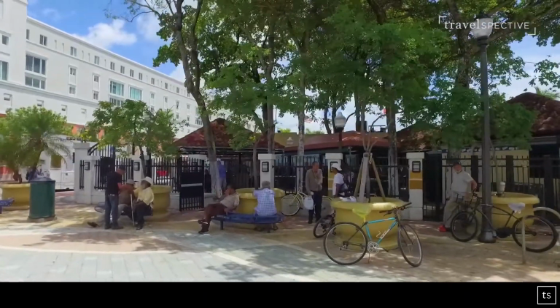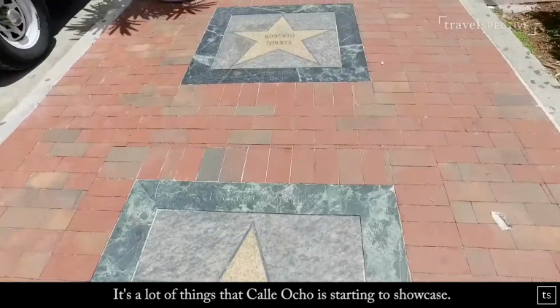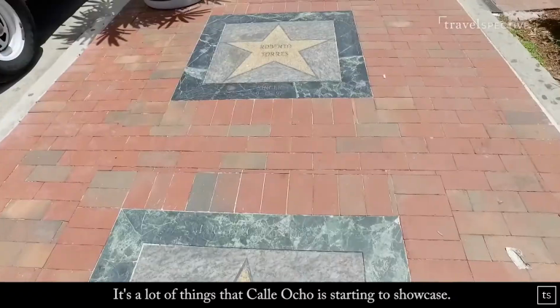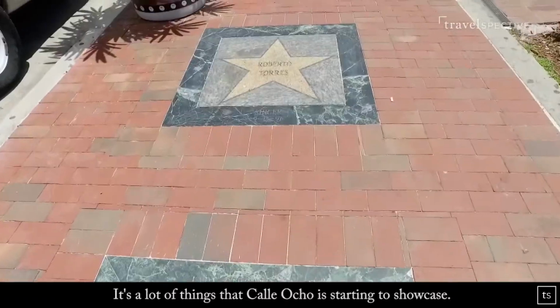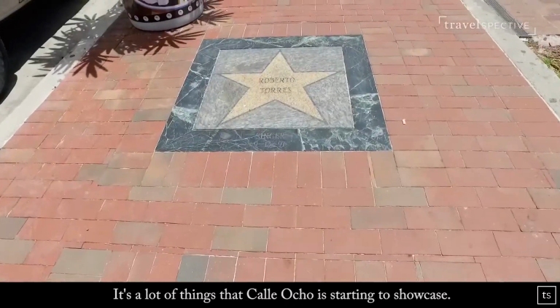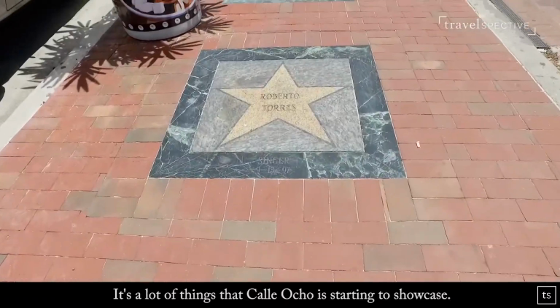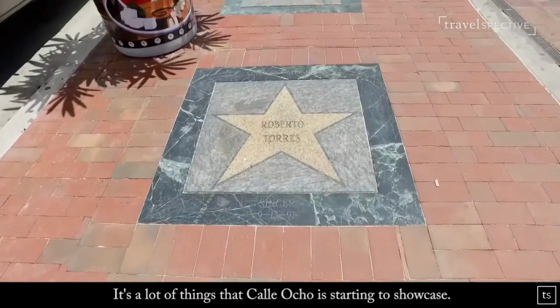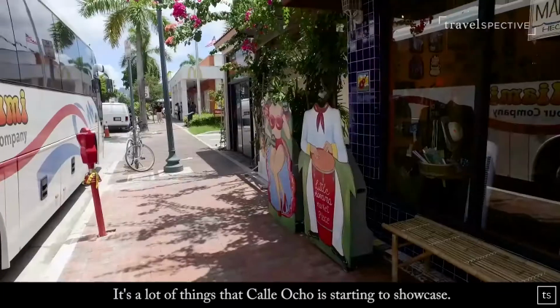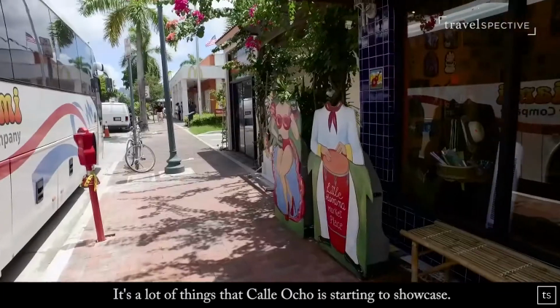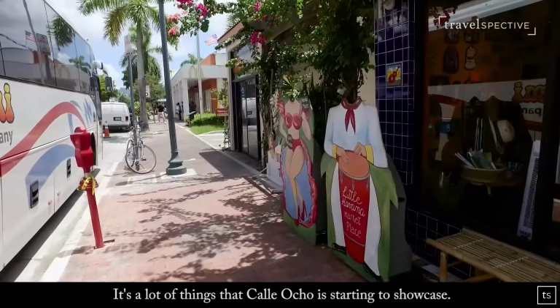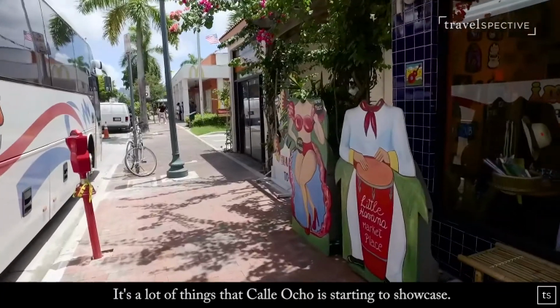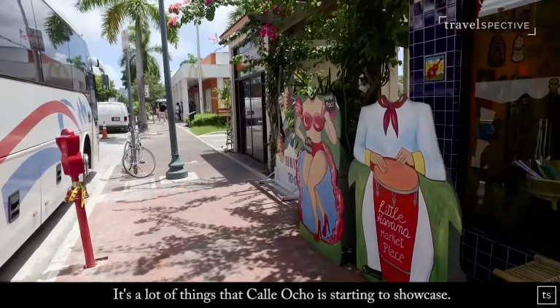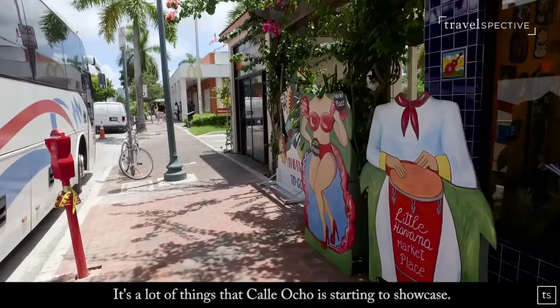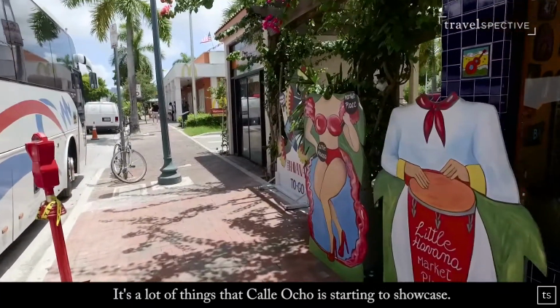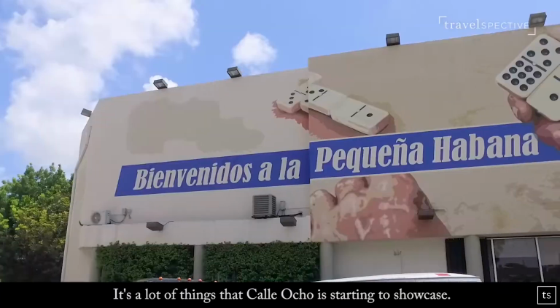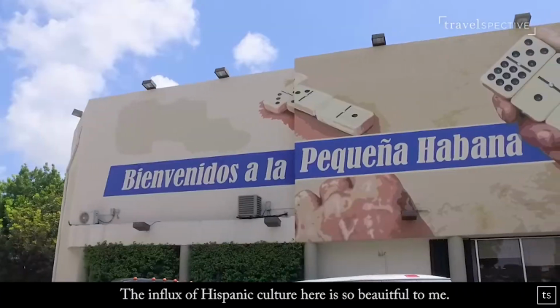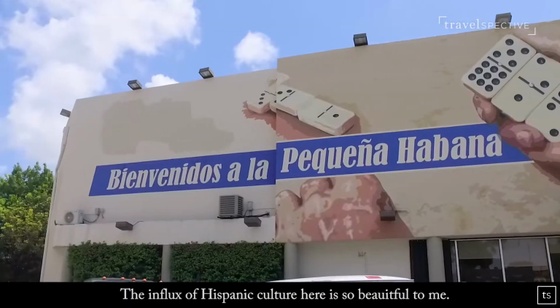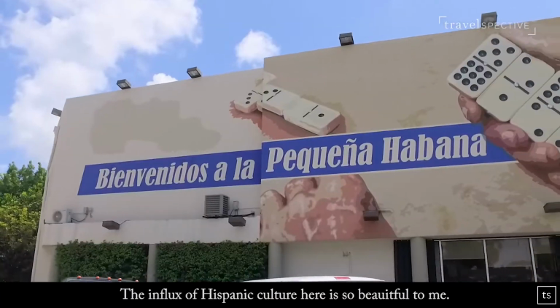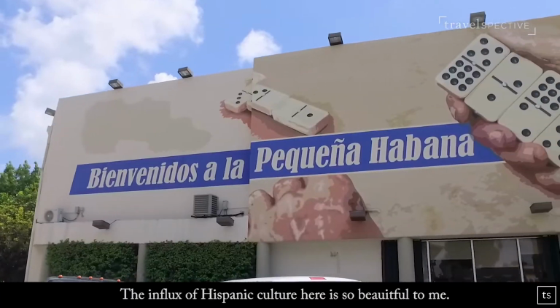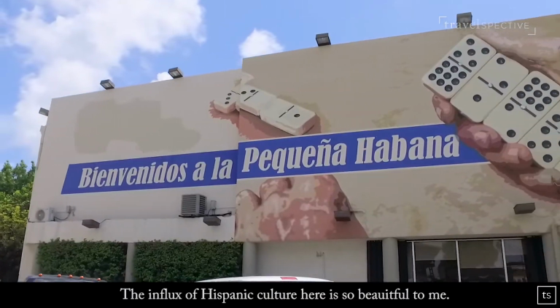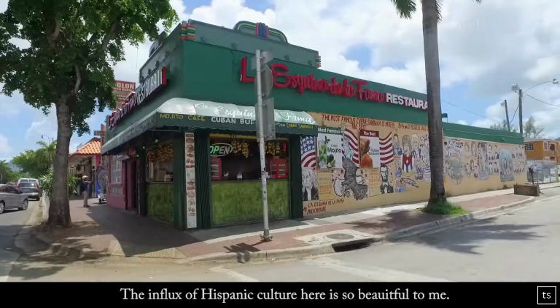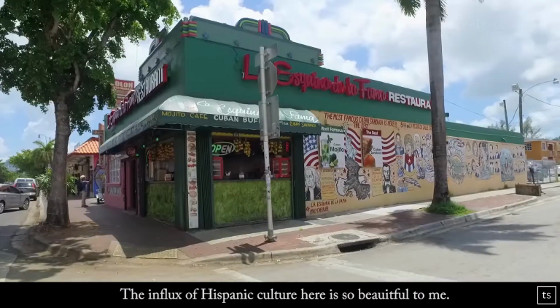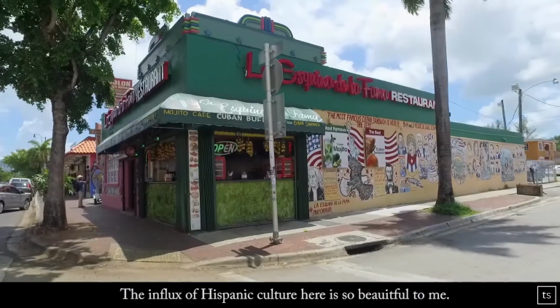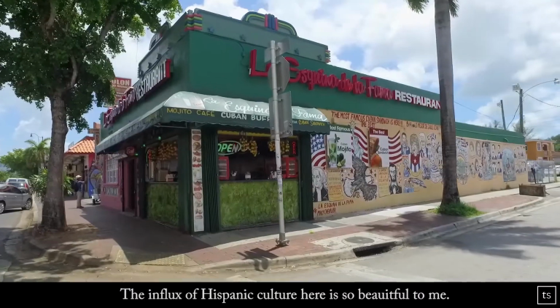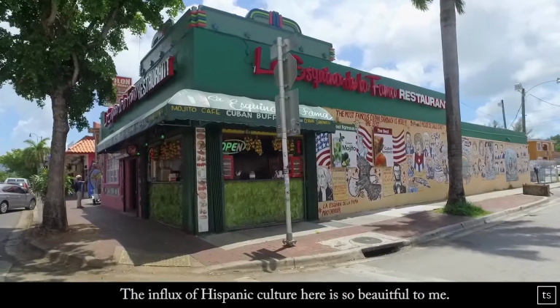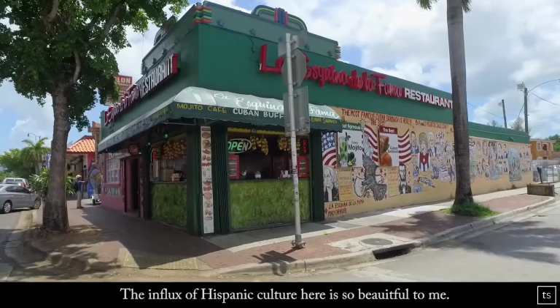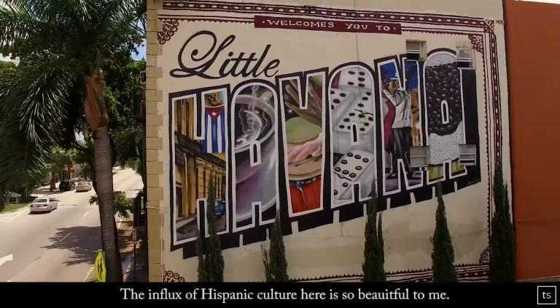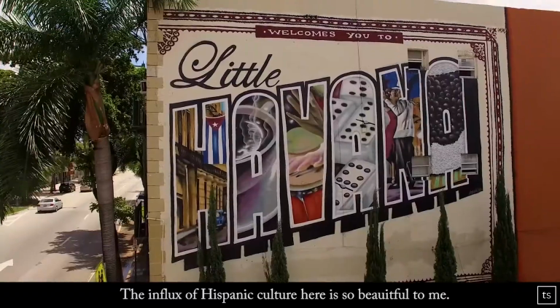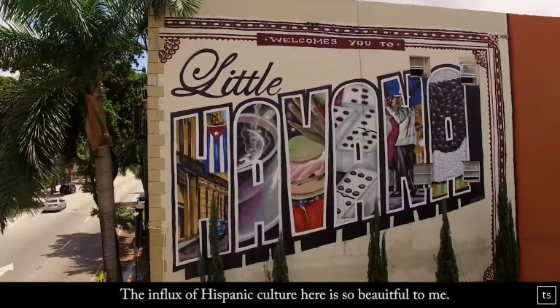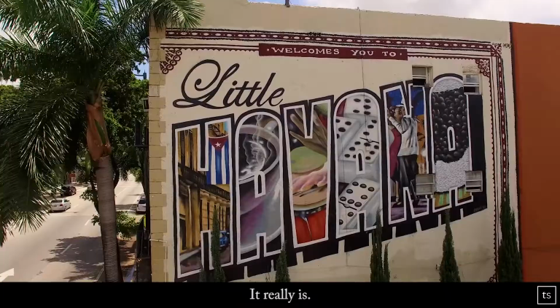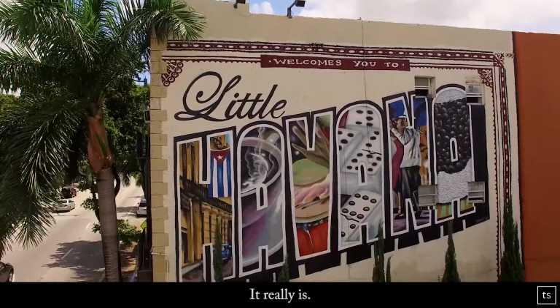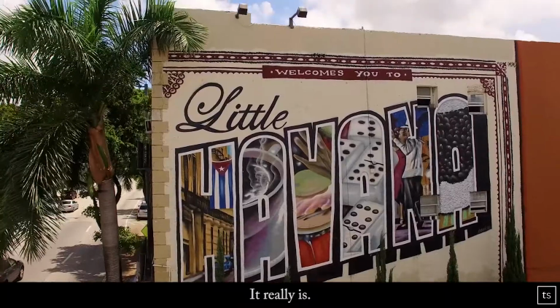There are a lot of things that Calle Ocho is starting to showcase. The influx of Hispanic culture here is so beautiful to me. It really is.